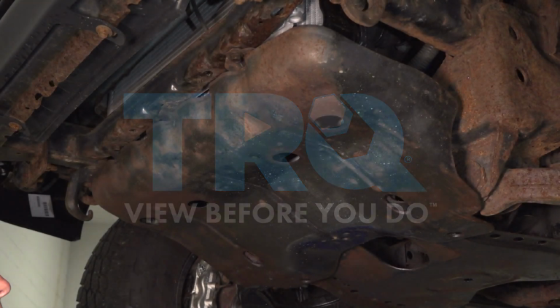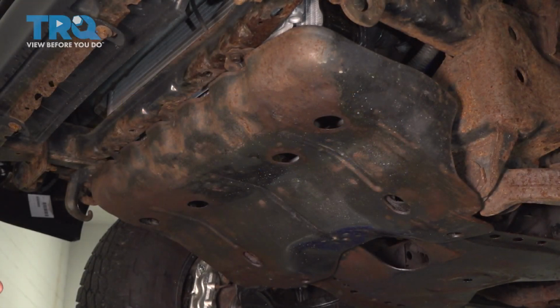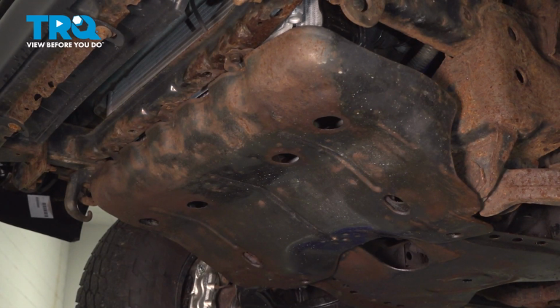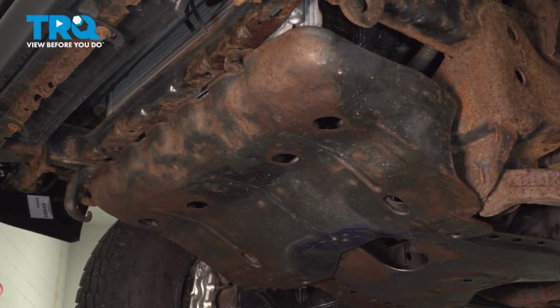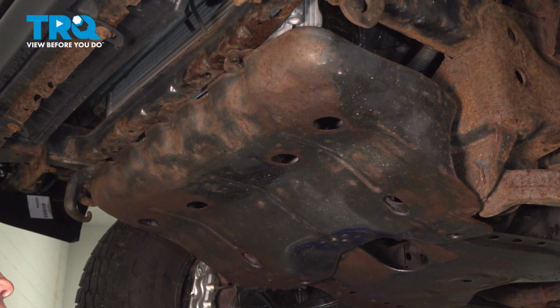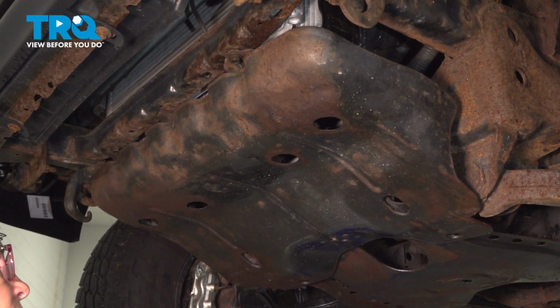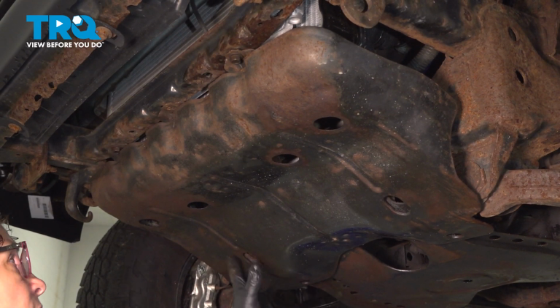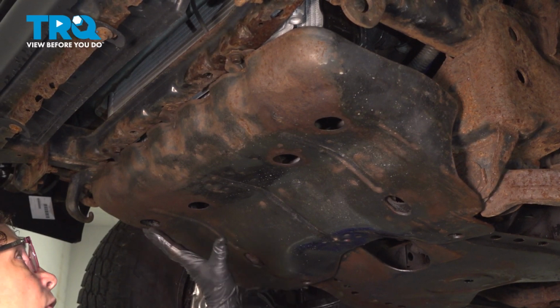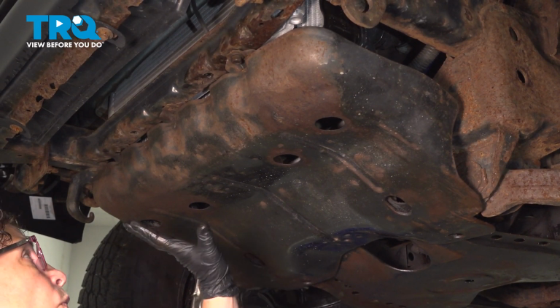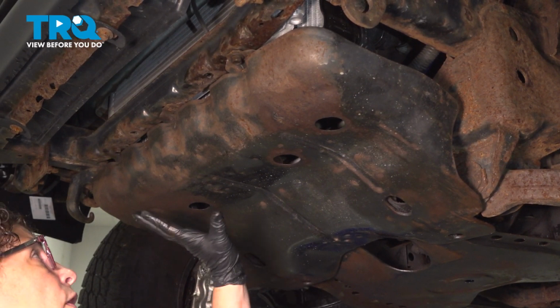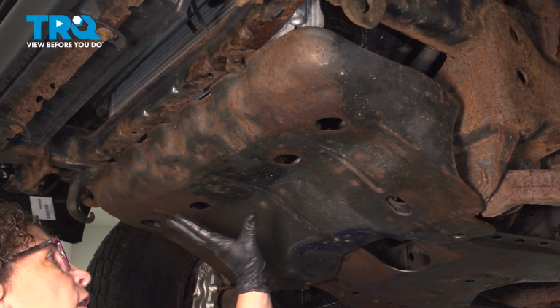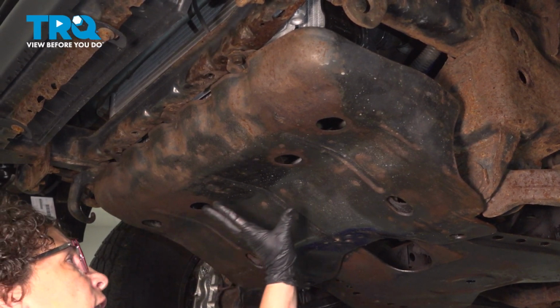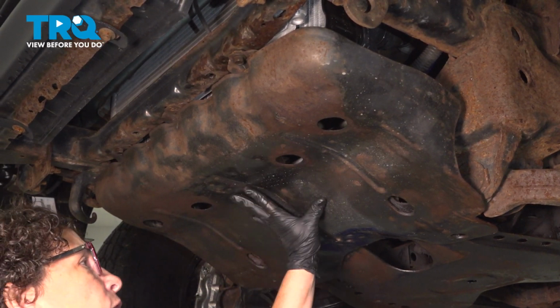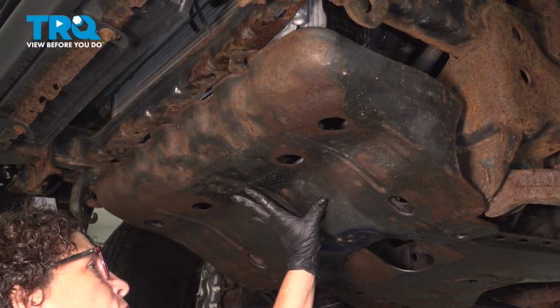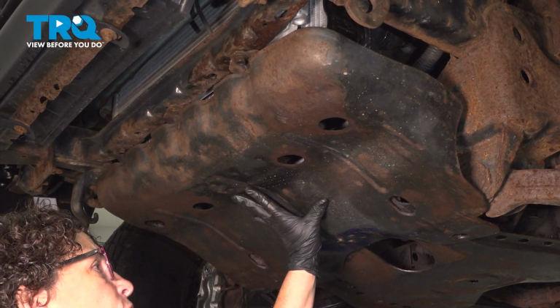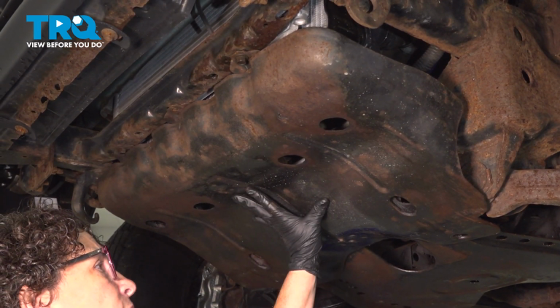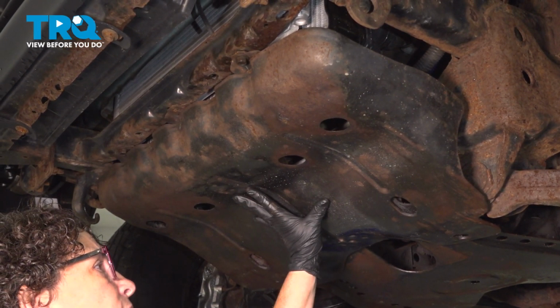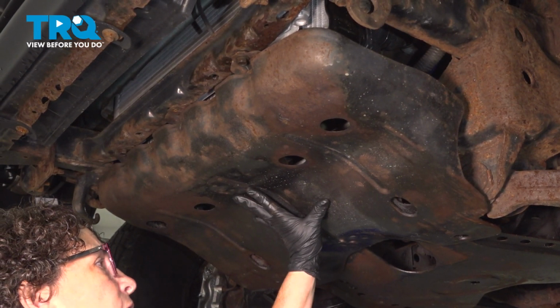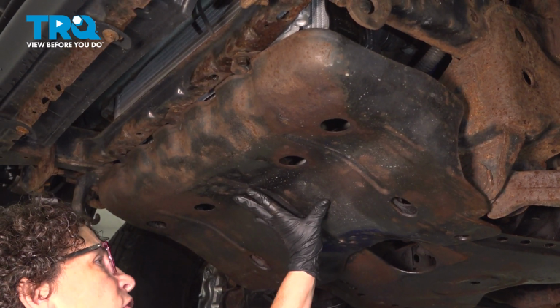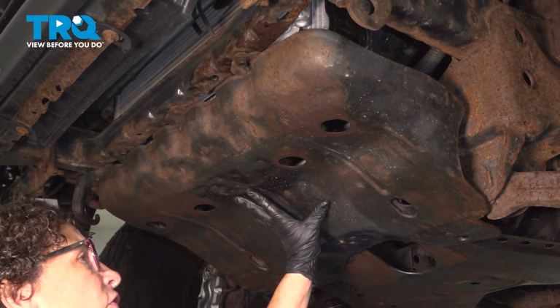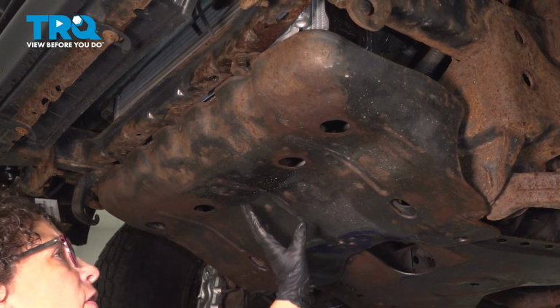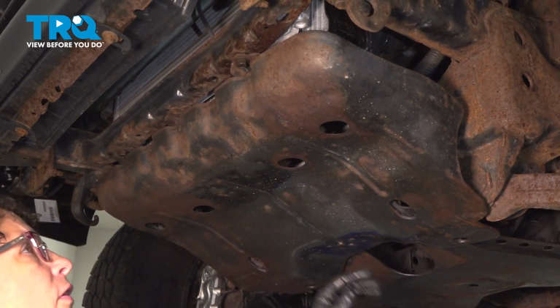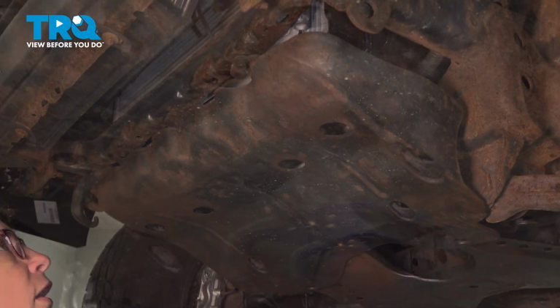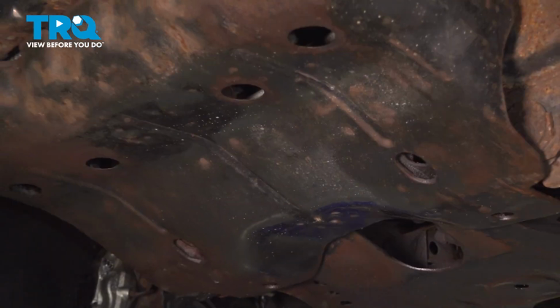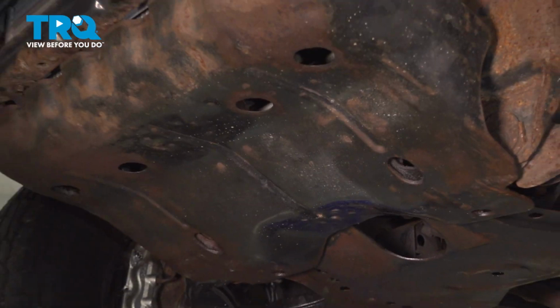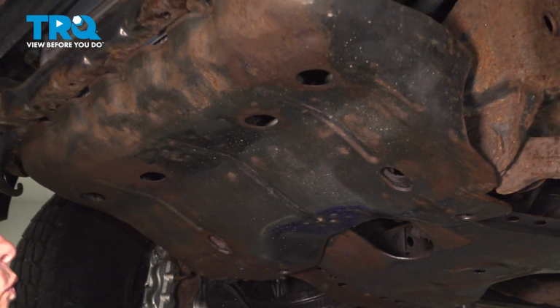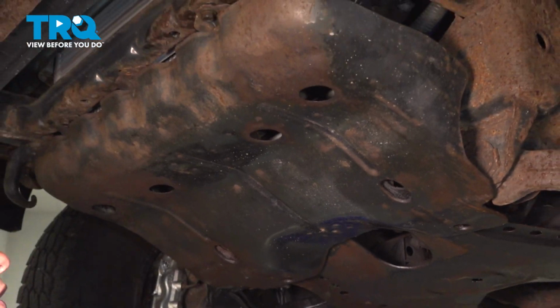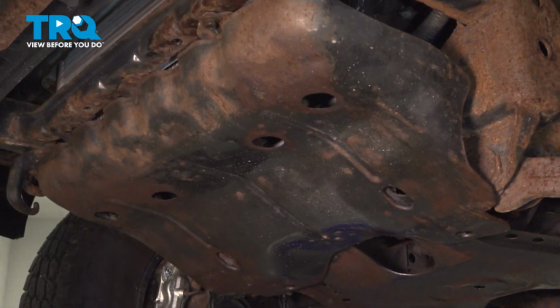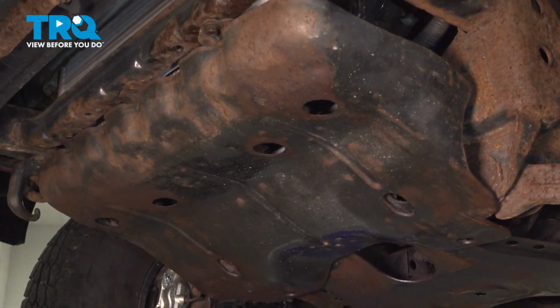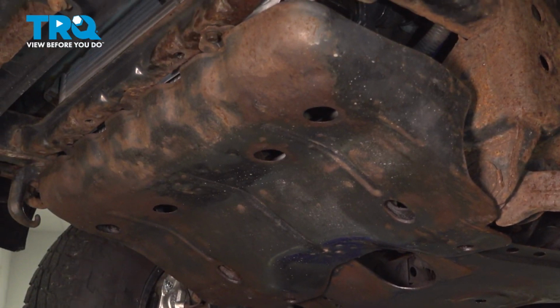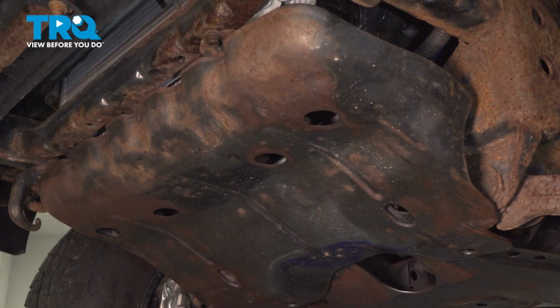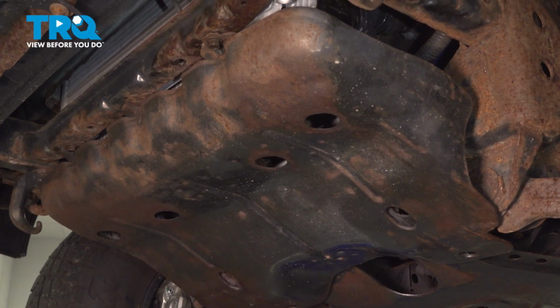To access the oil pressure switch, we're going to take down the front engine shield. That will require a 12-millimeter socket.